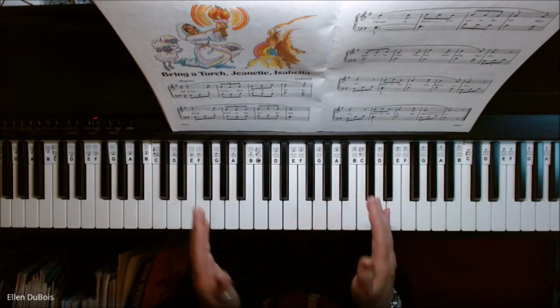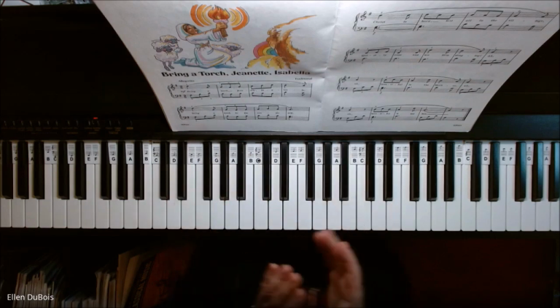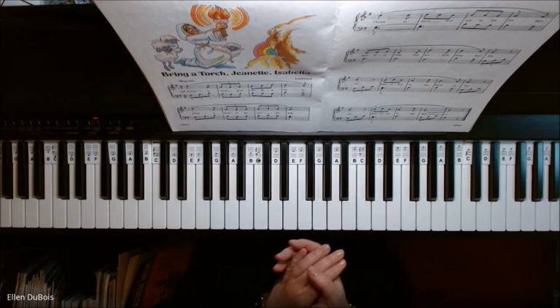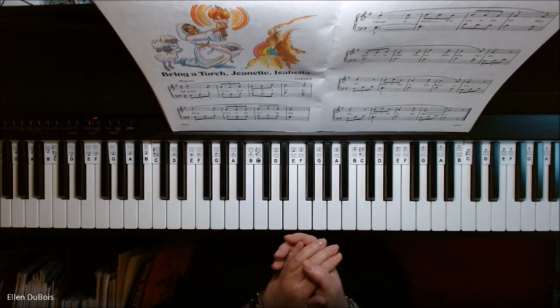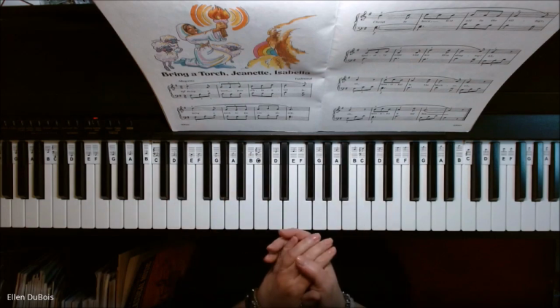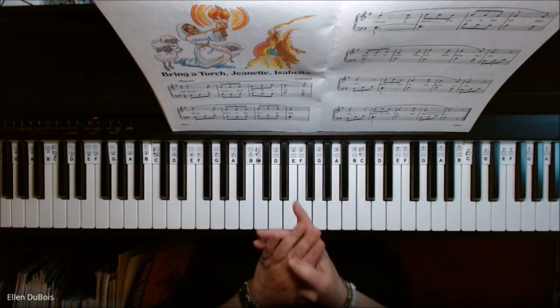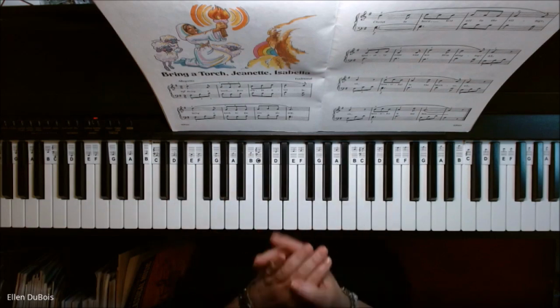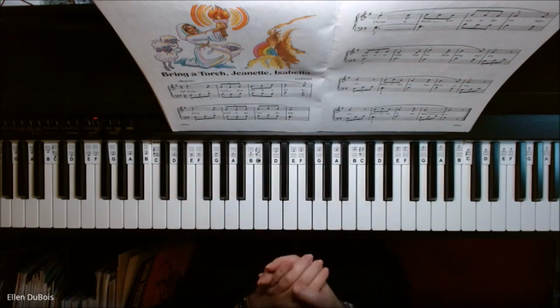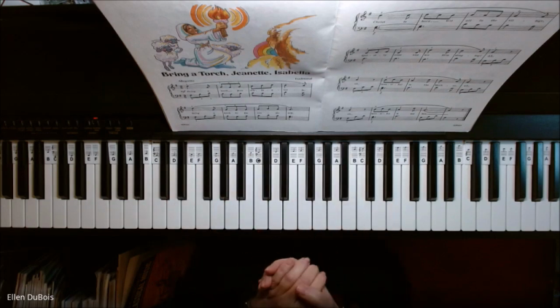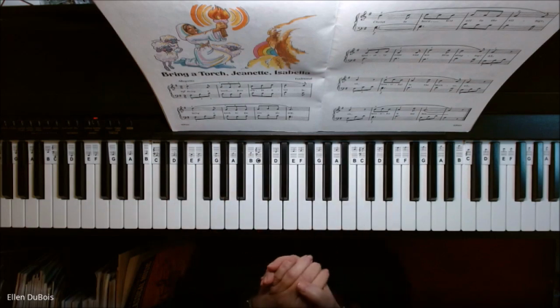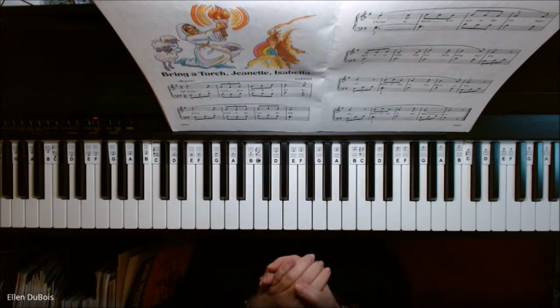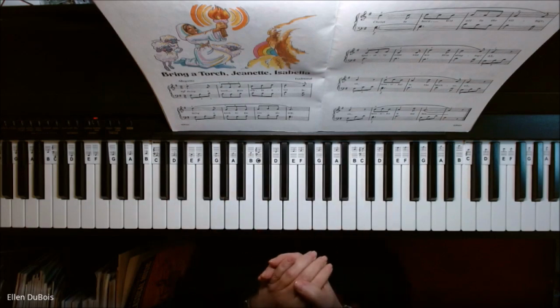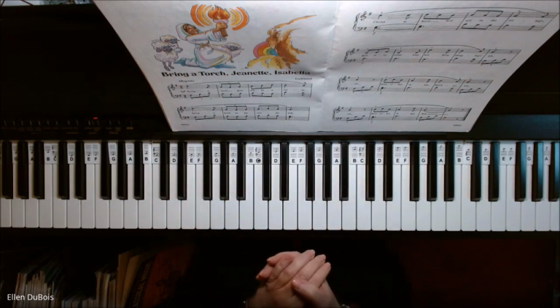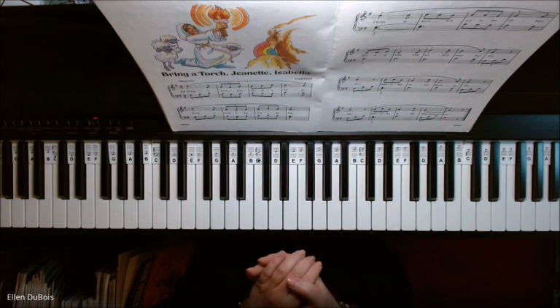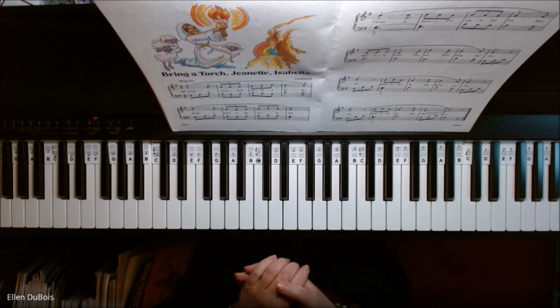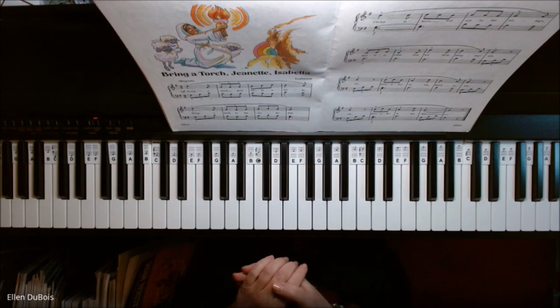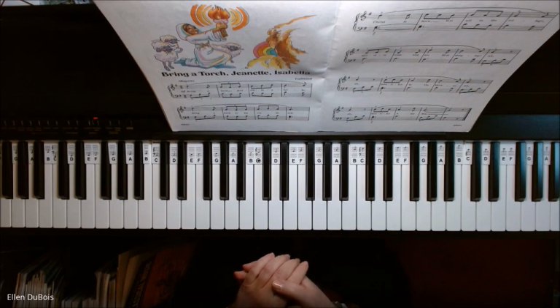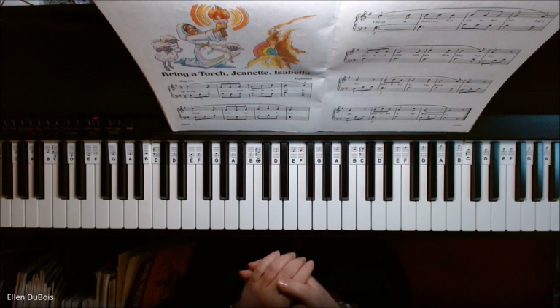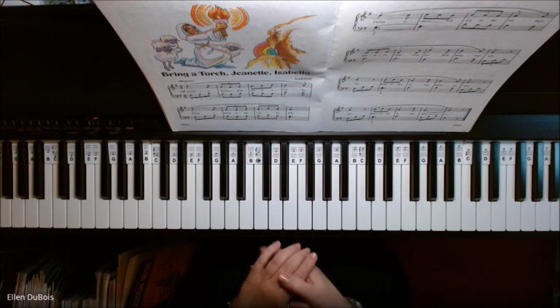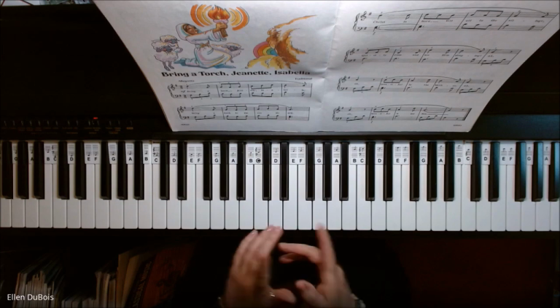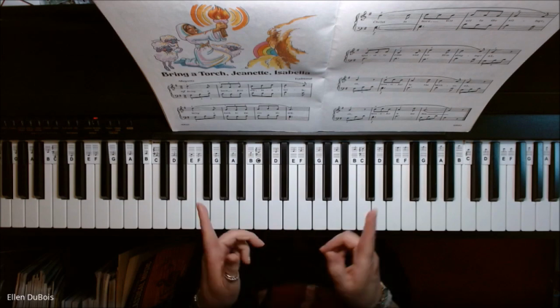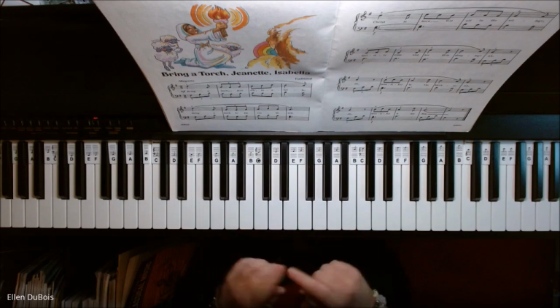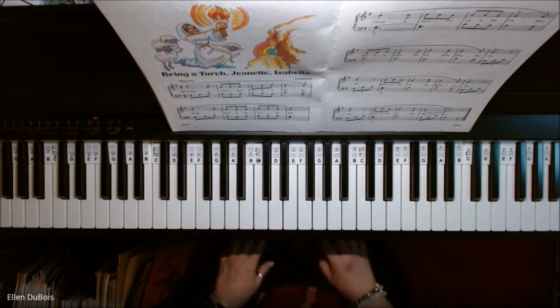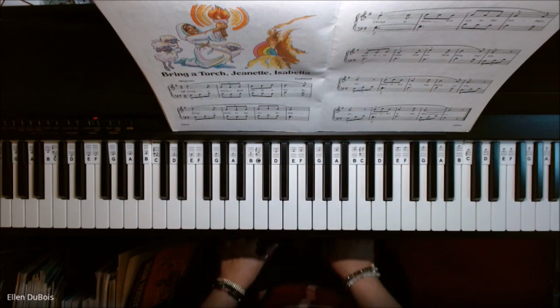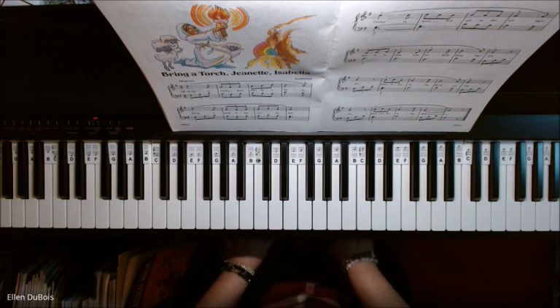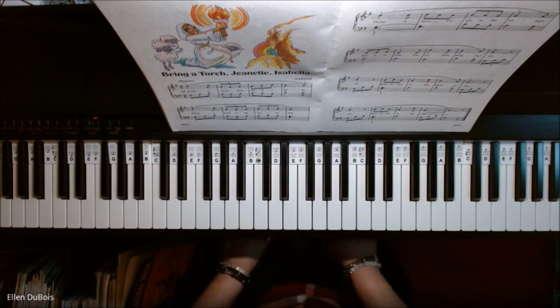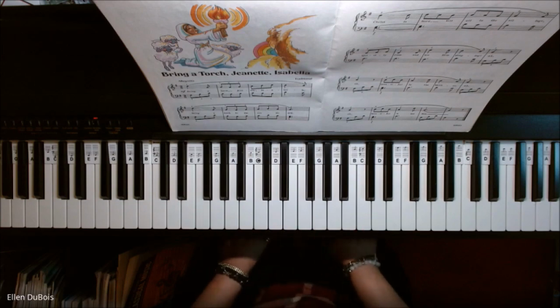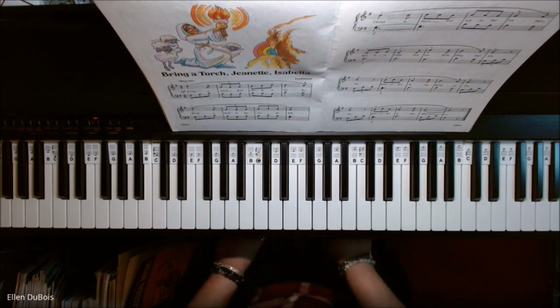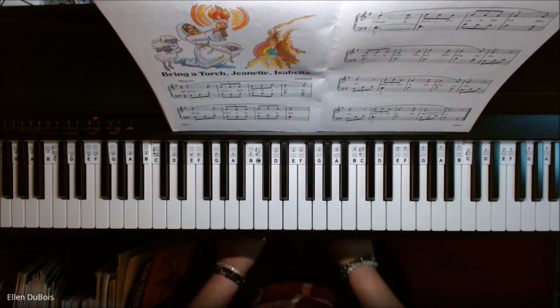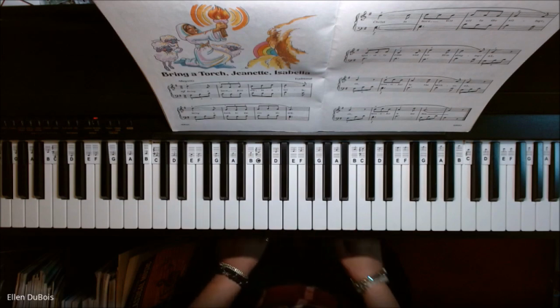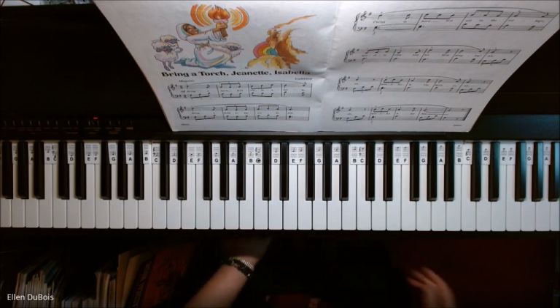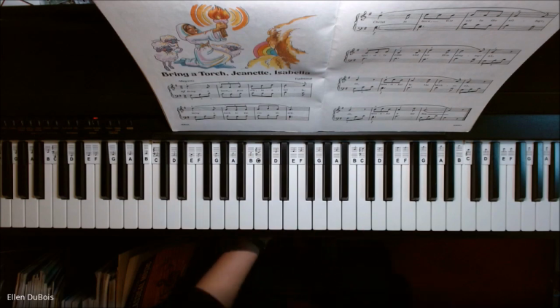Okay, that's Bring a Torch, Jeanette Isabella, and I will see you next time. Hope this helps. Bye-bye.